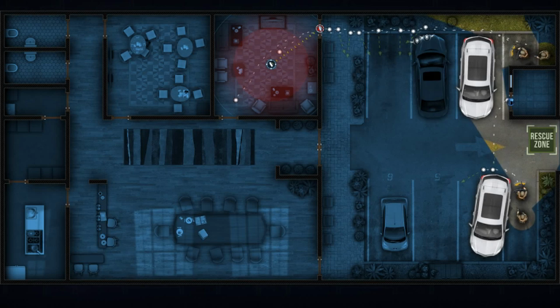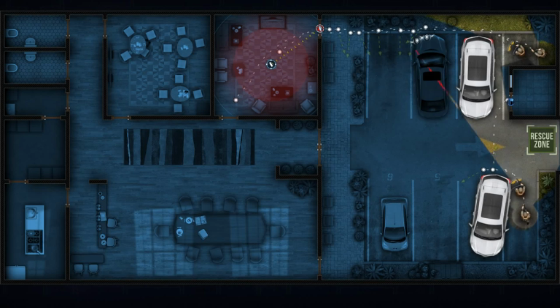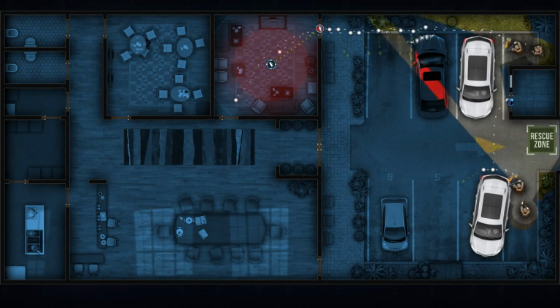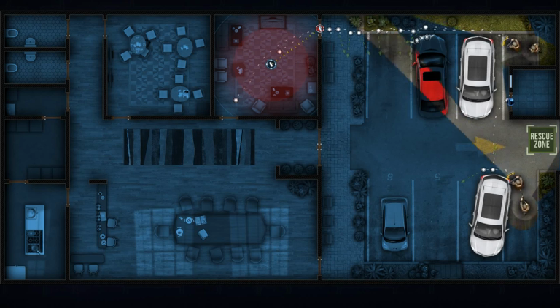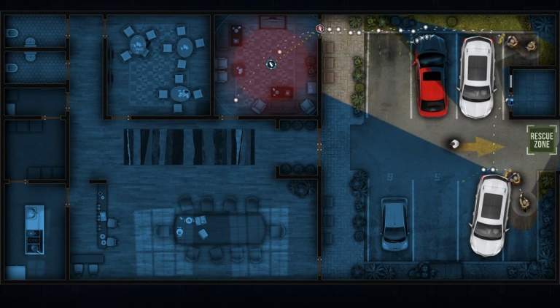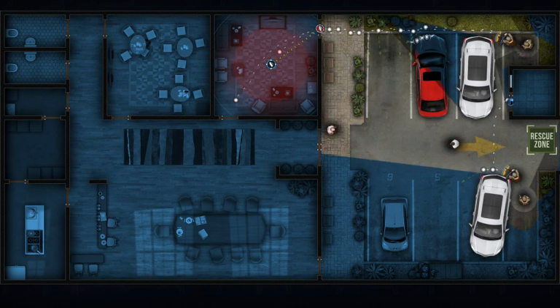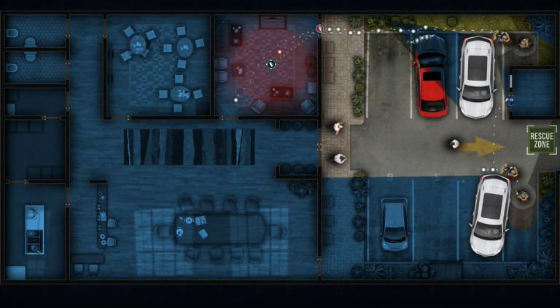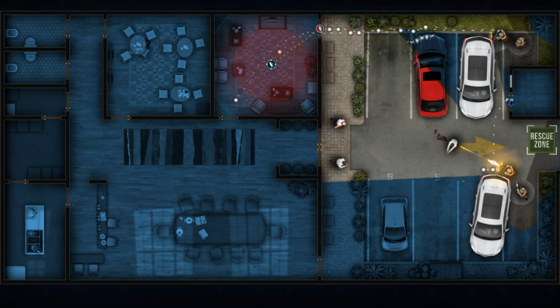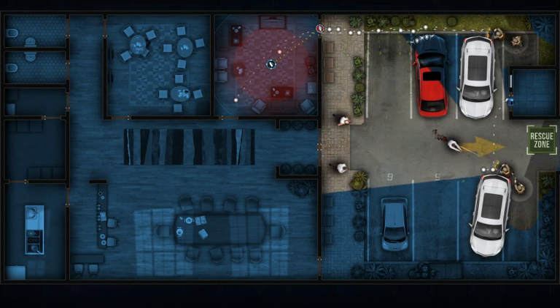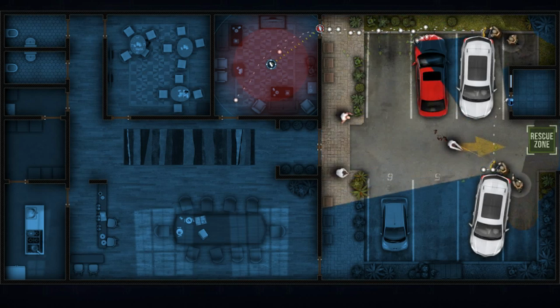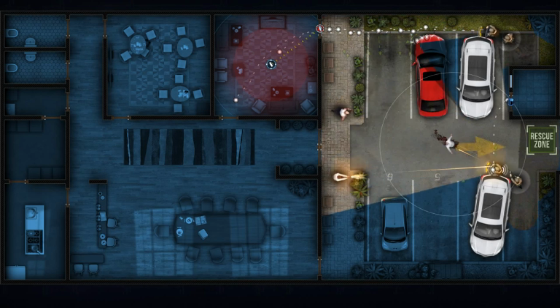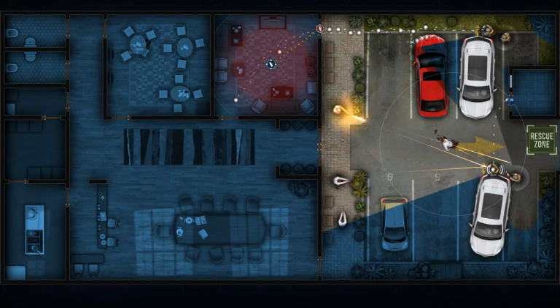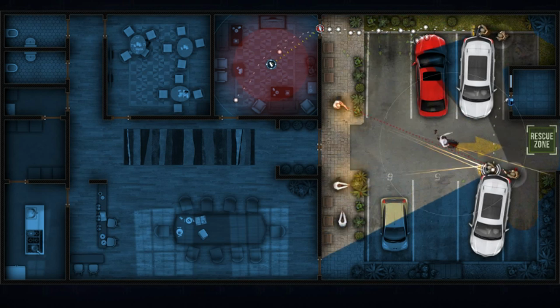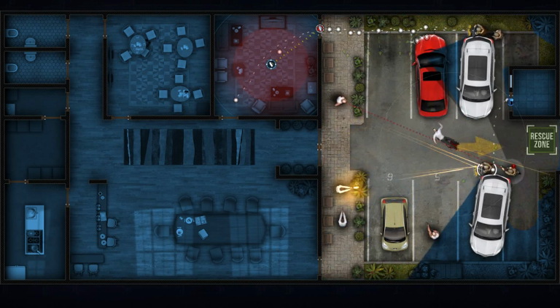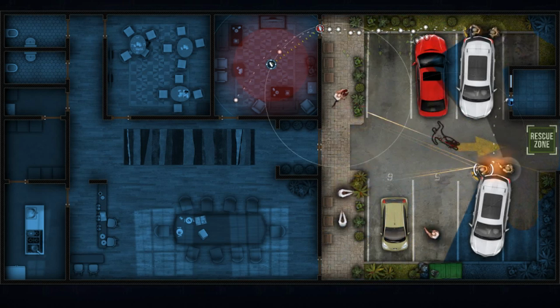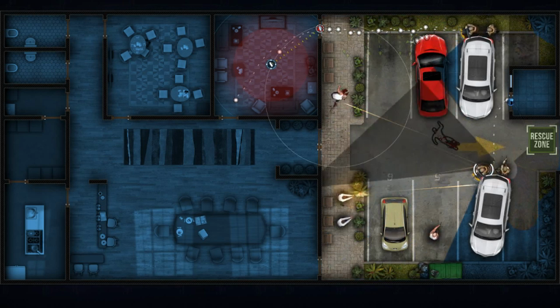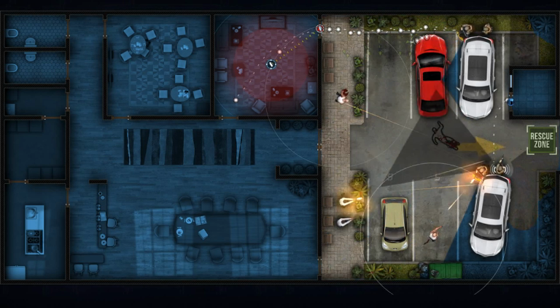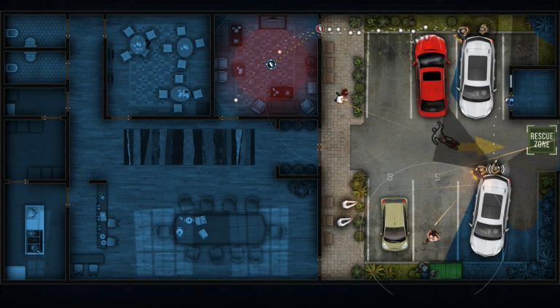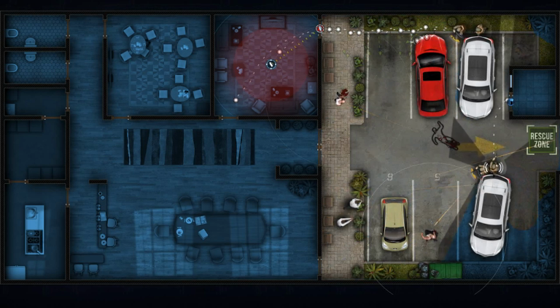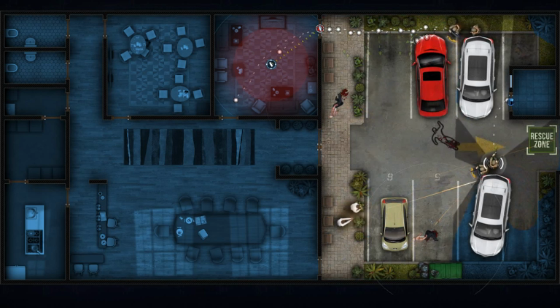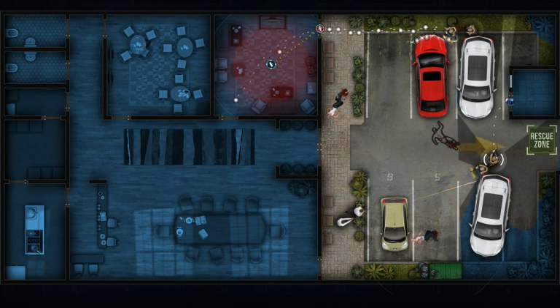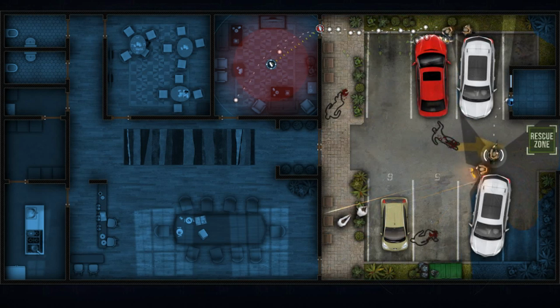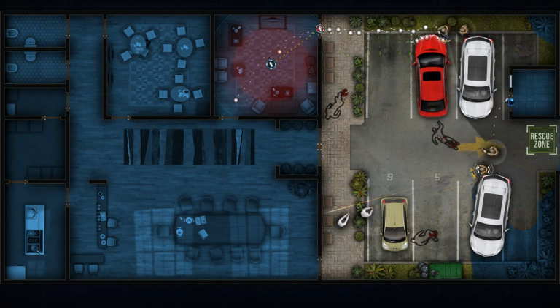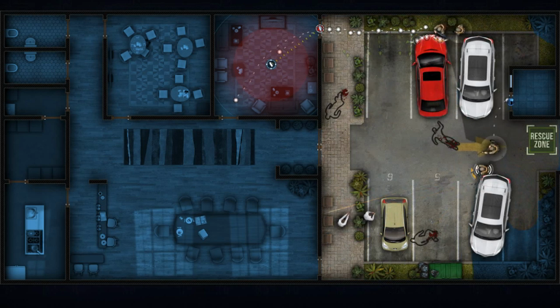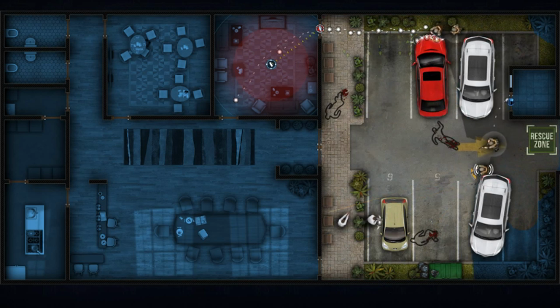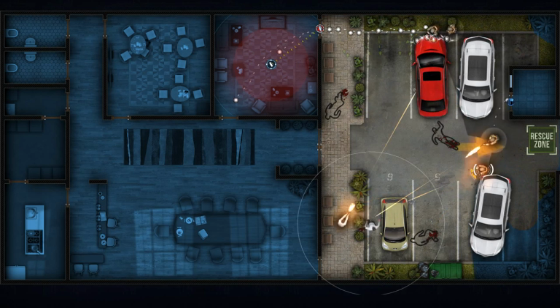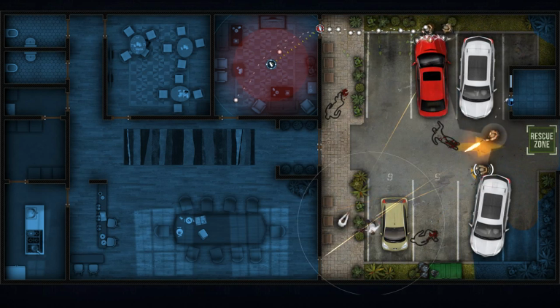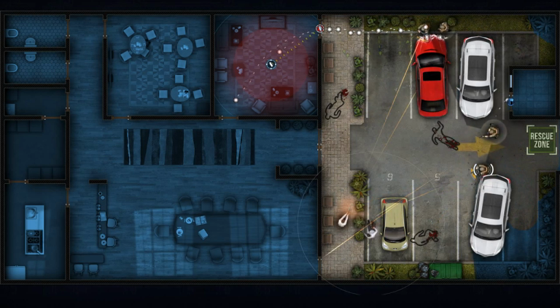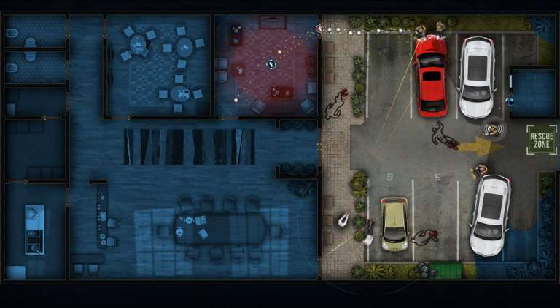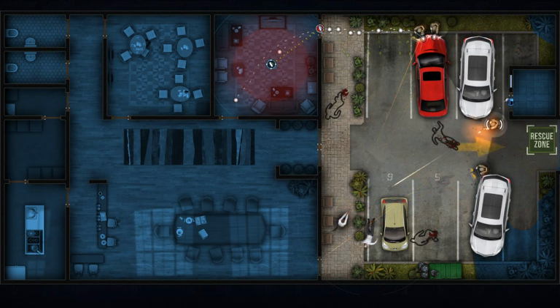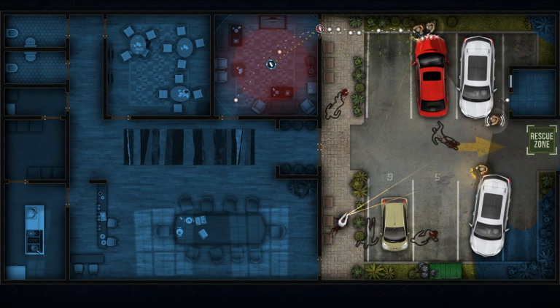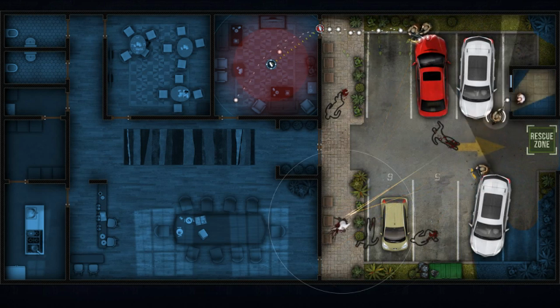Lock and load. Let's do this. Cover here. Cover. X-ray down. Tango down.